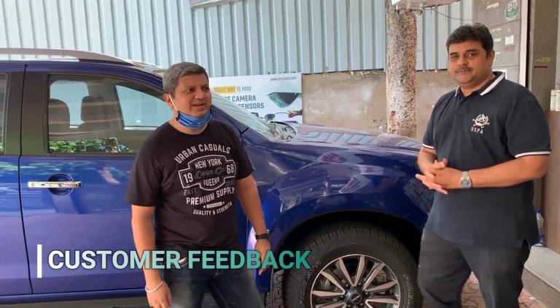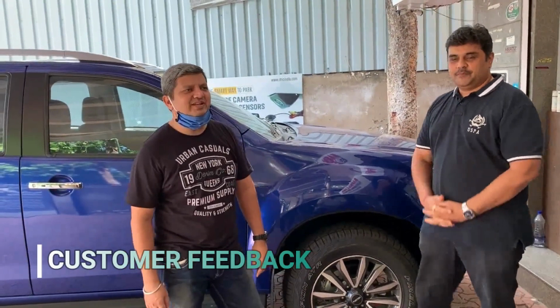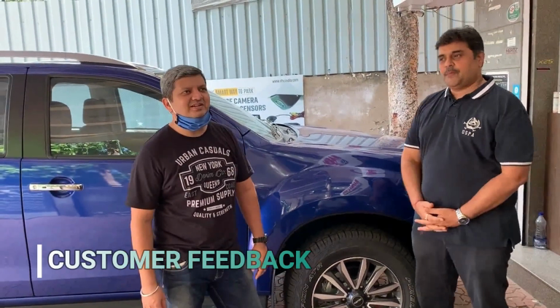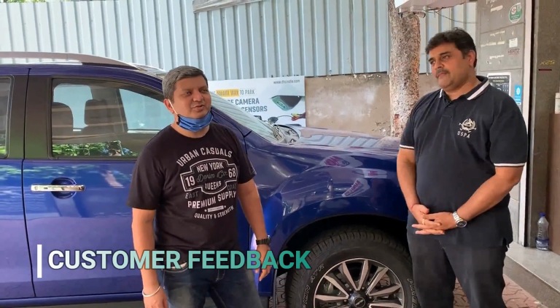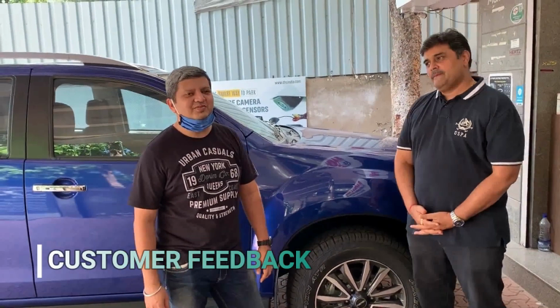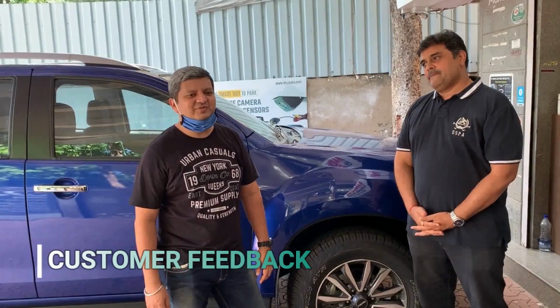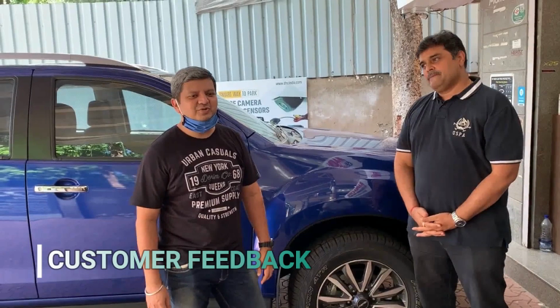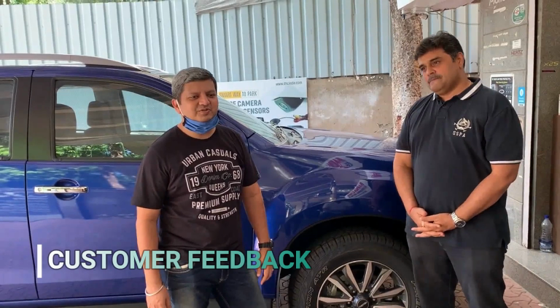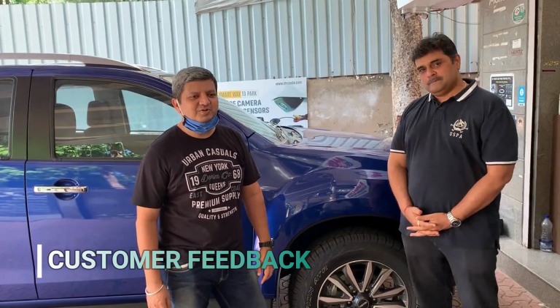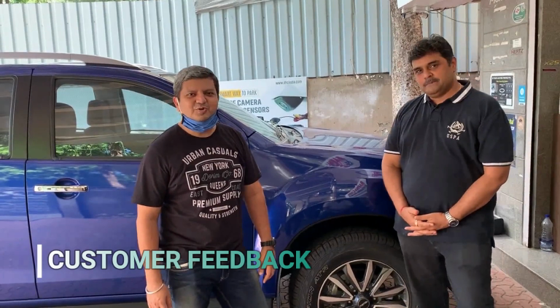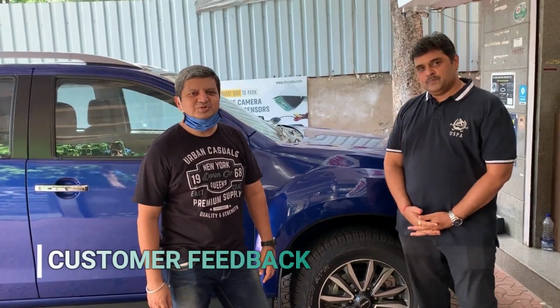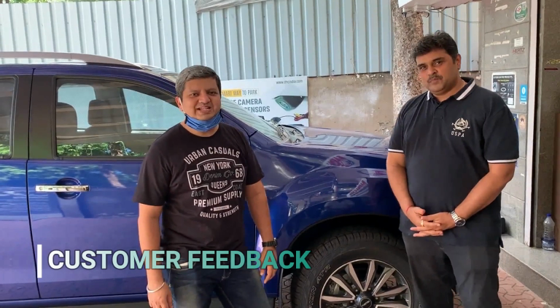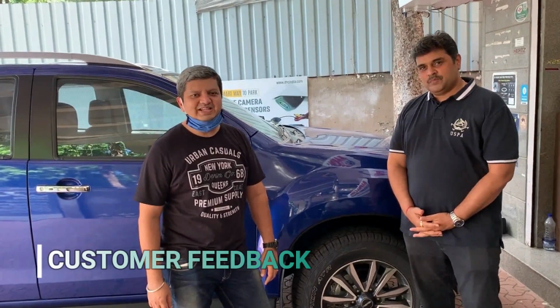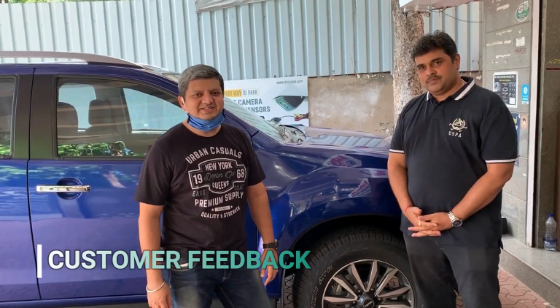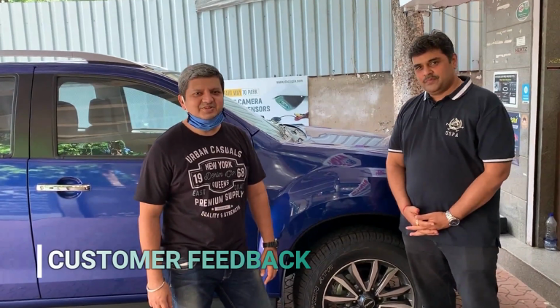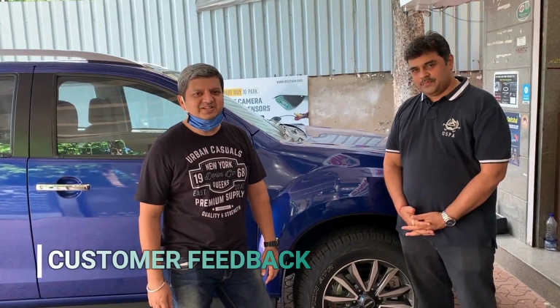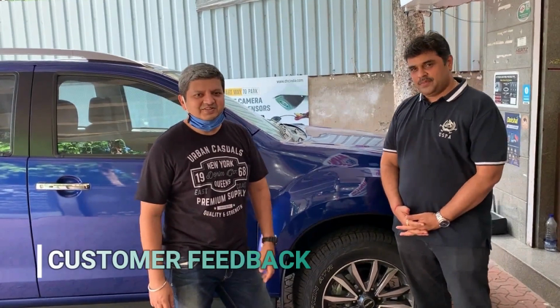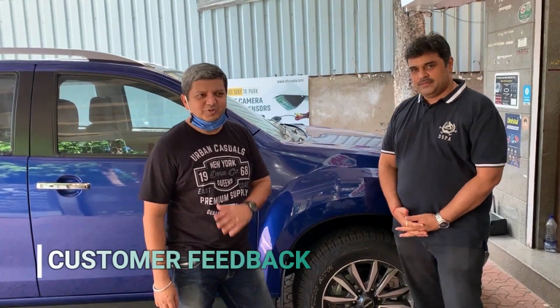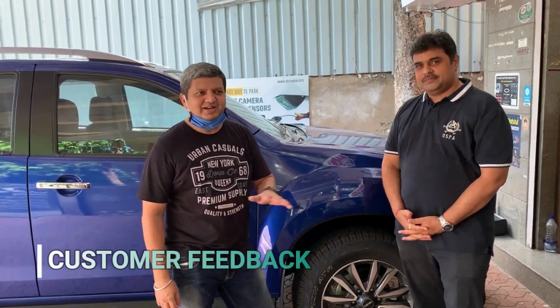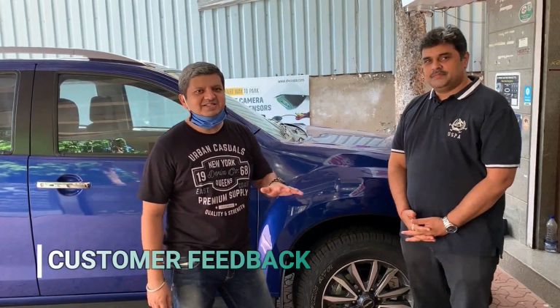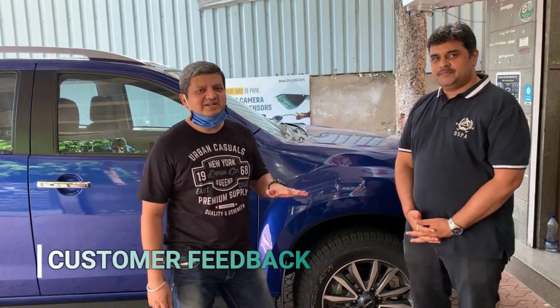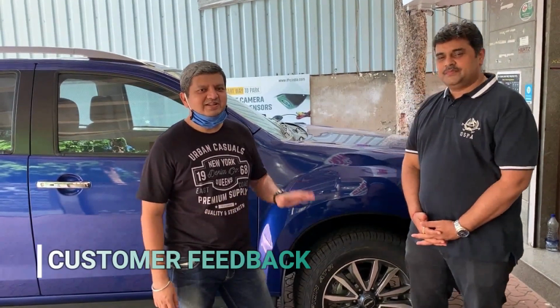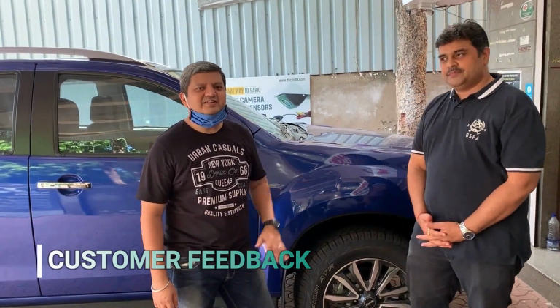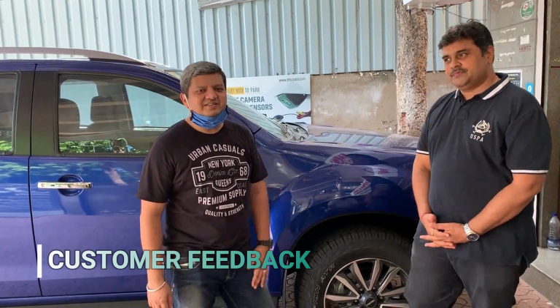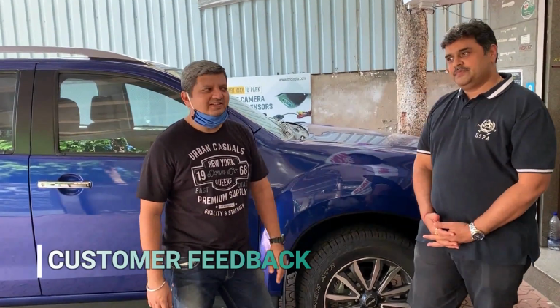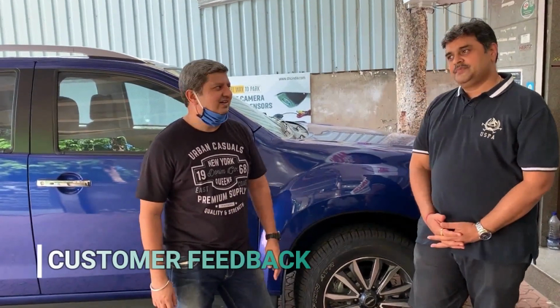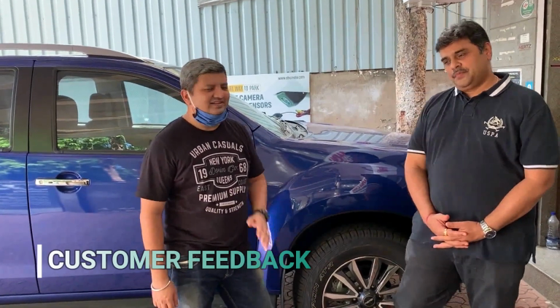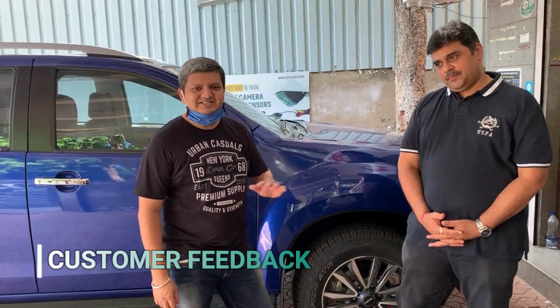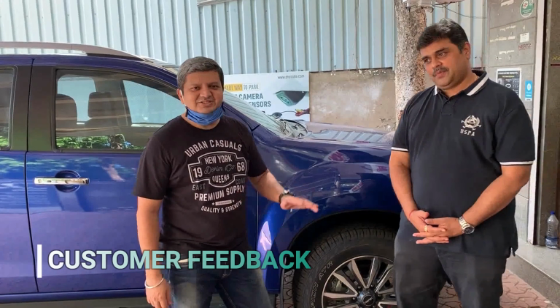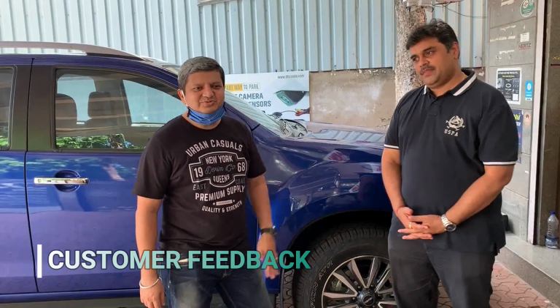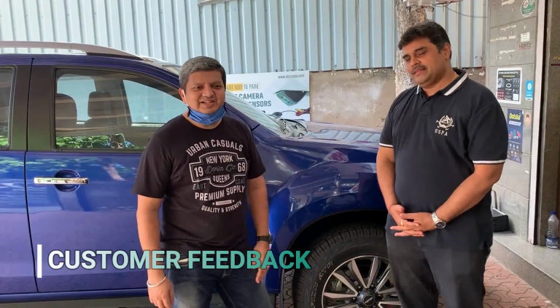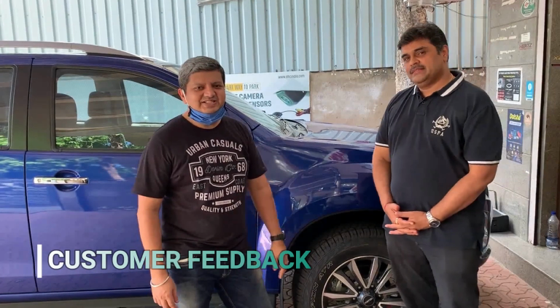I have been to Bhavna for almost 10 years now. All my cars have returned here. These guys feel fantastic.